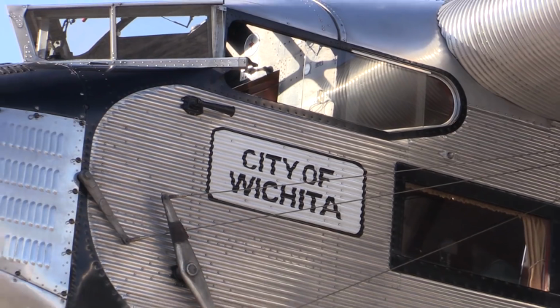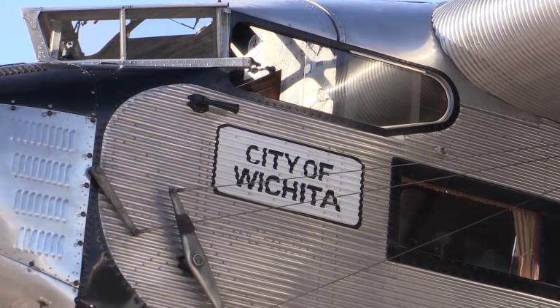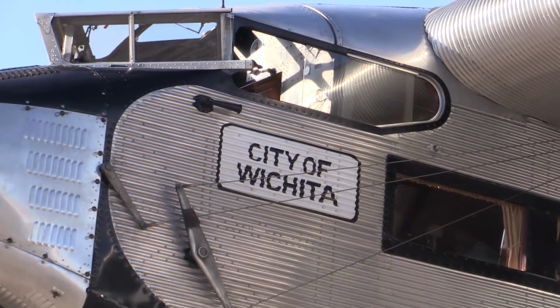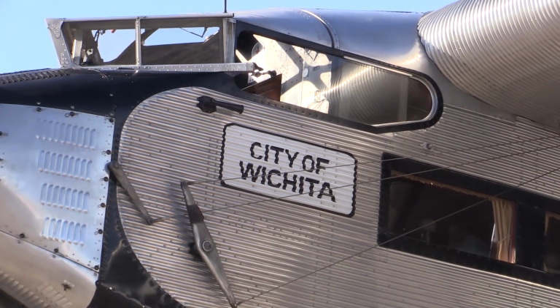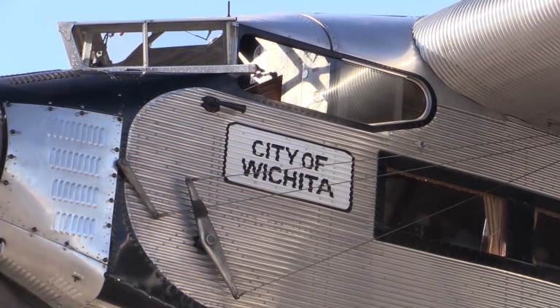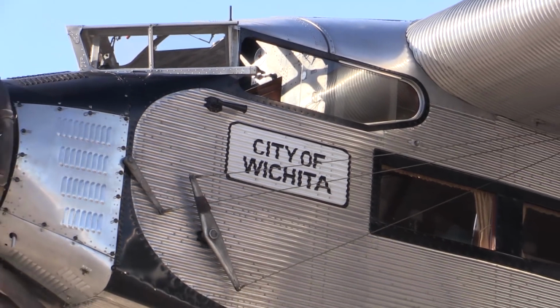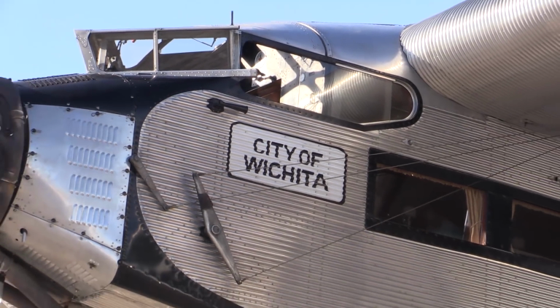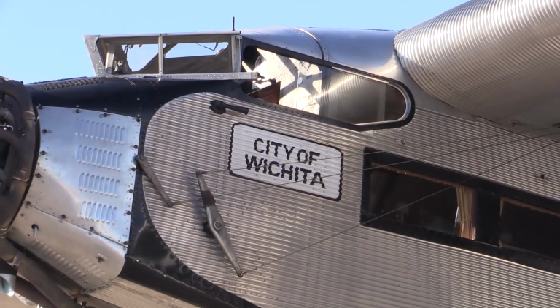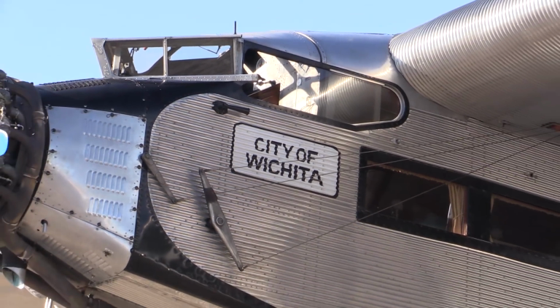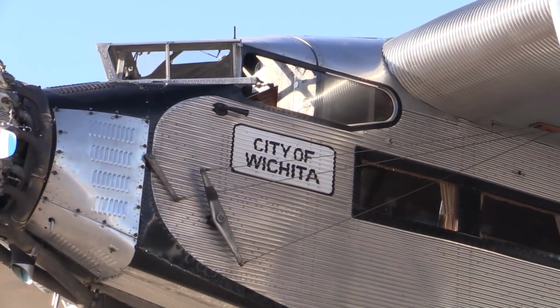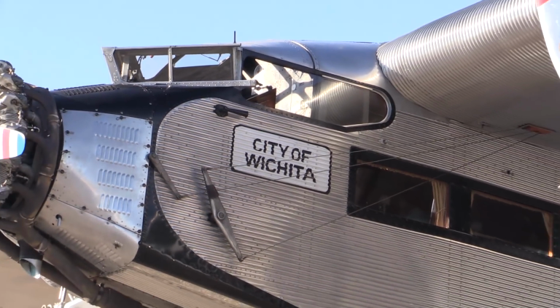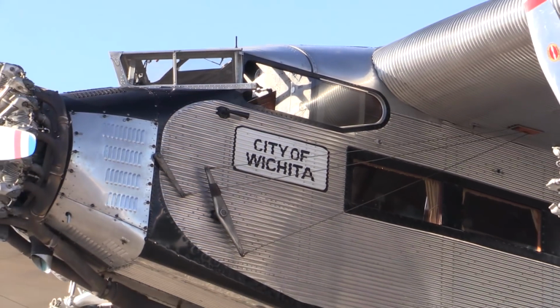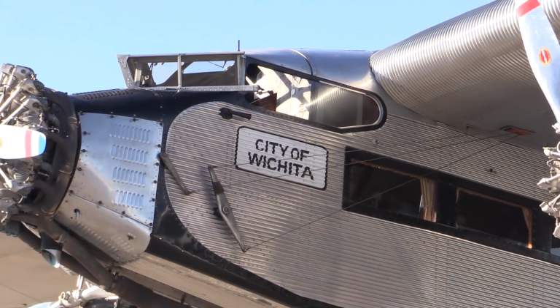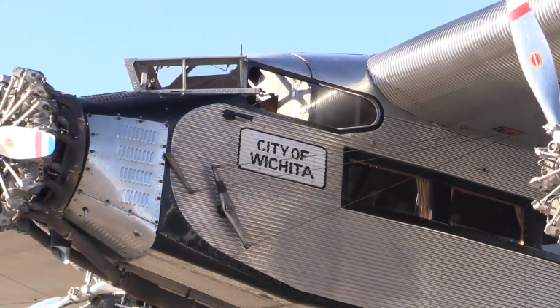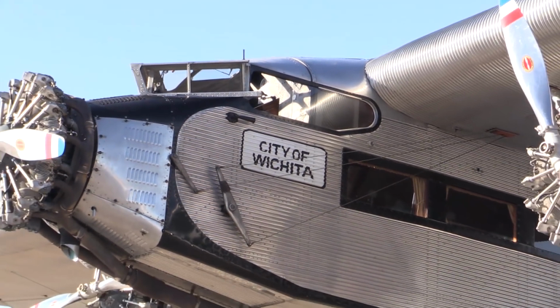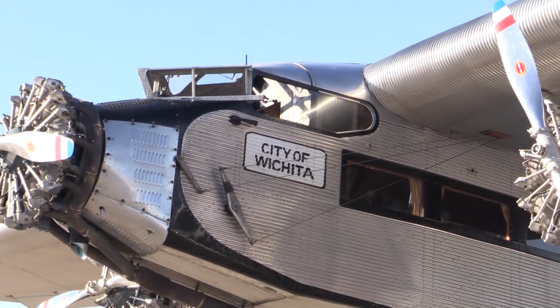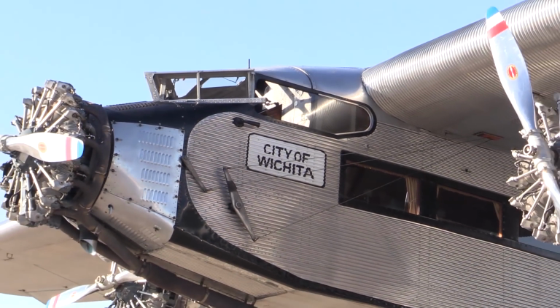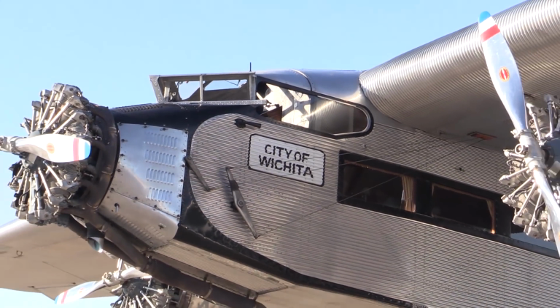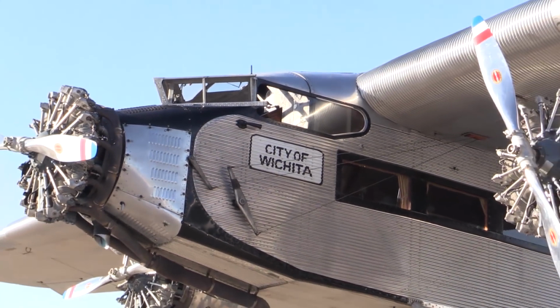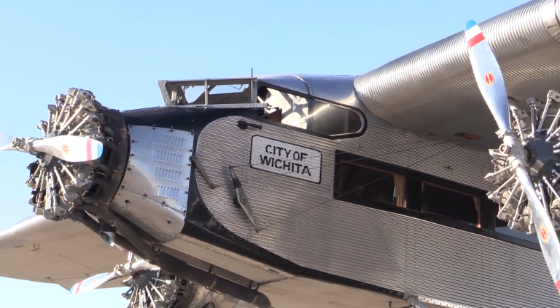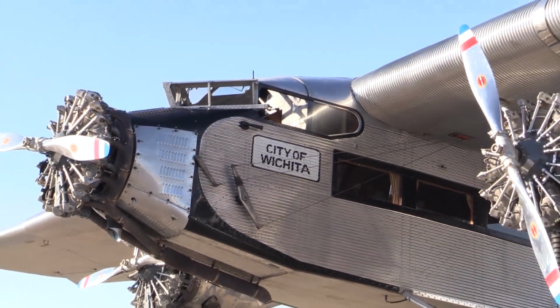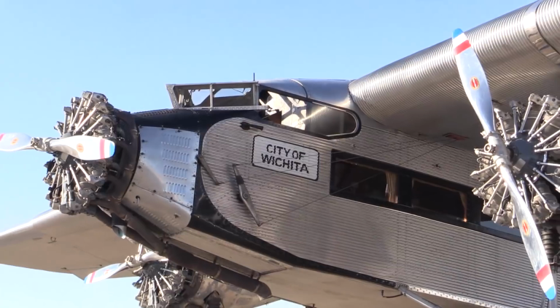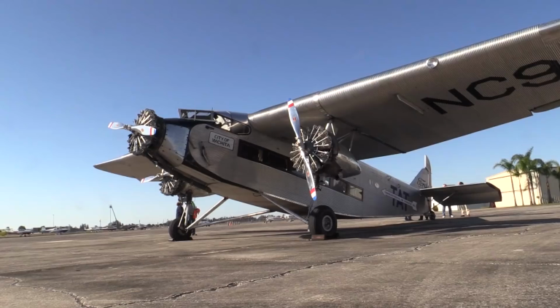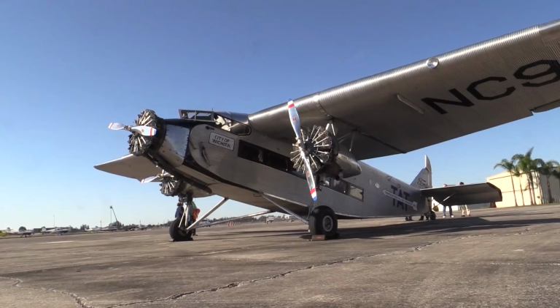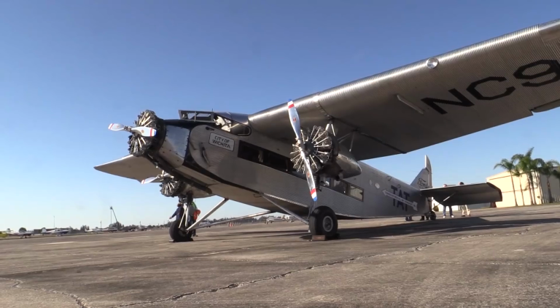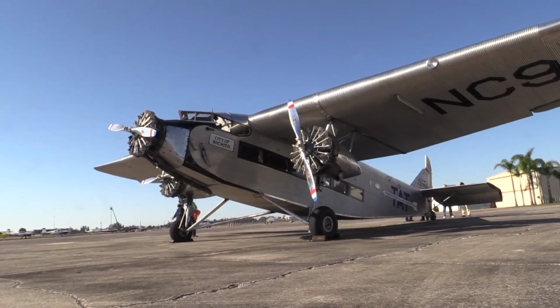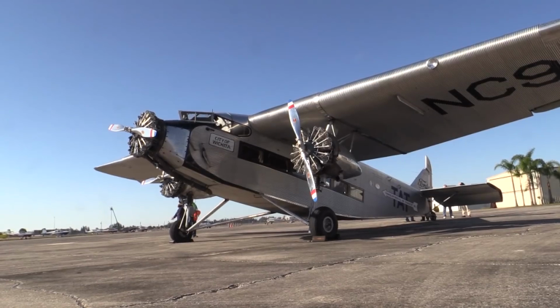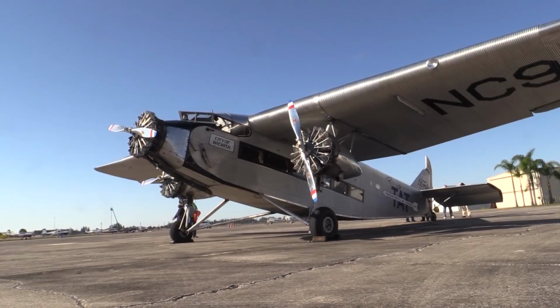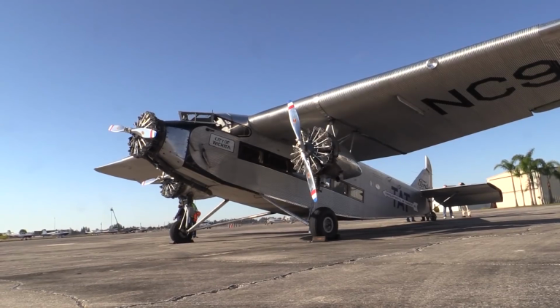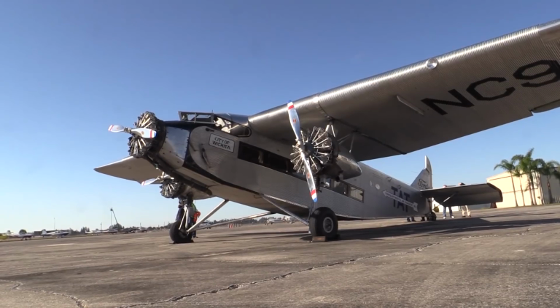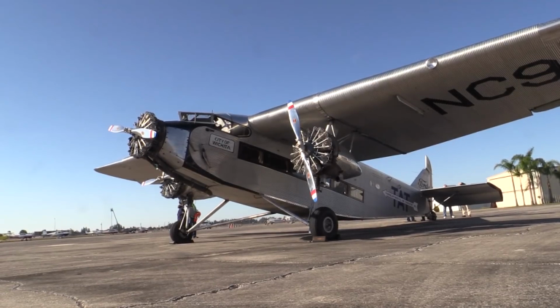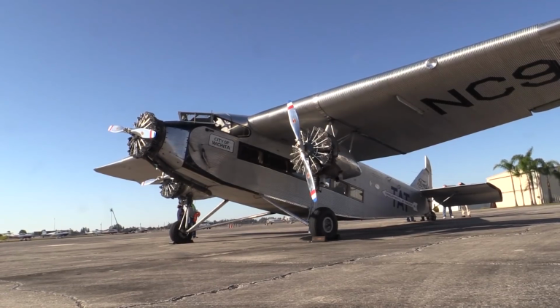EAA is here with the city of Wichita's famous Tri-Motor. Check it out at the south end of the flight line, and yes, they're offering rides.